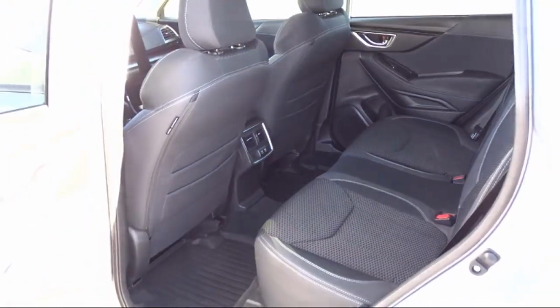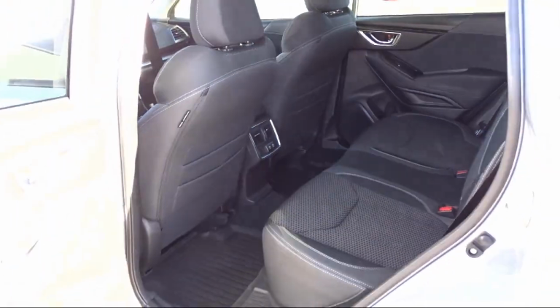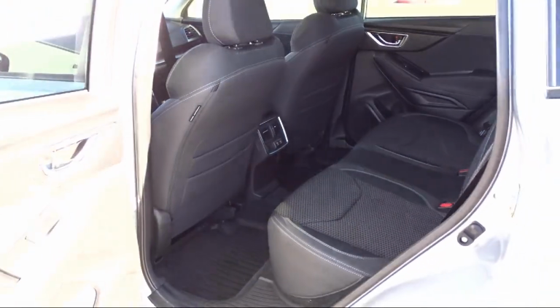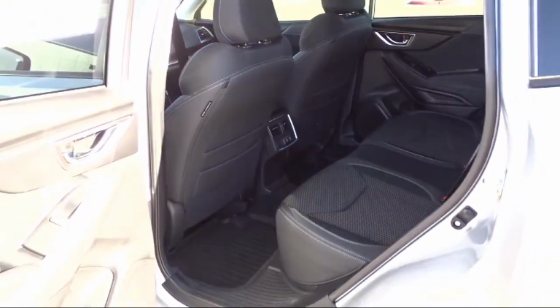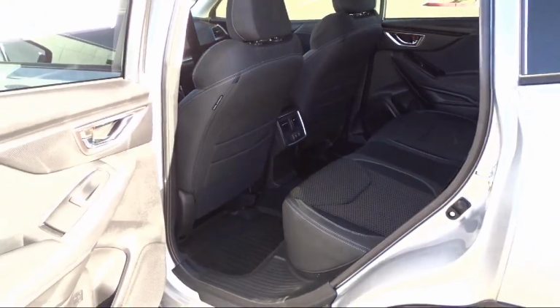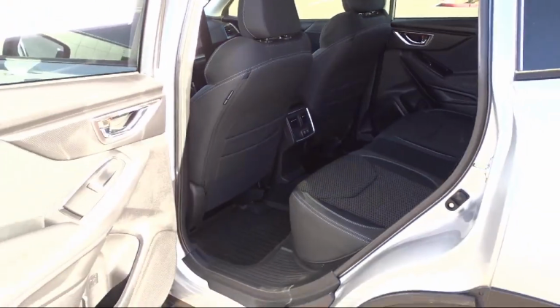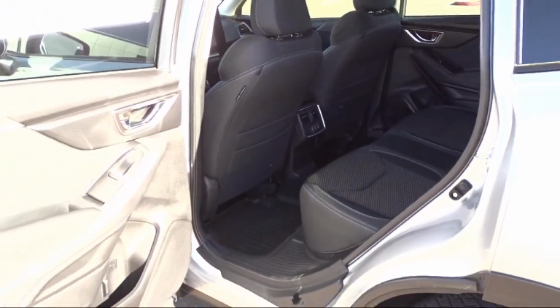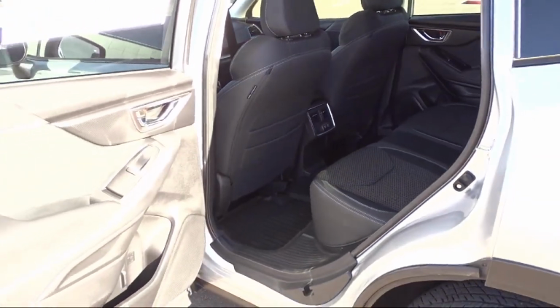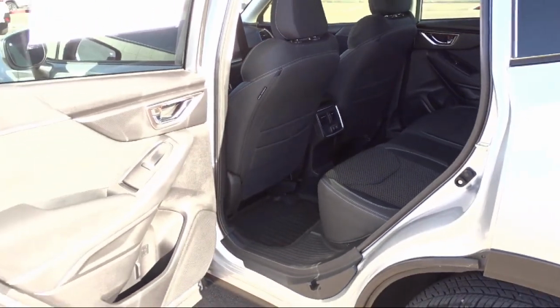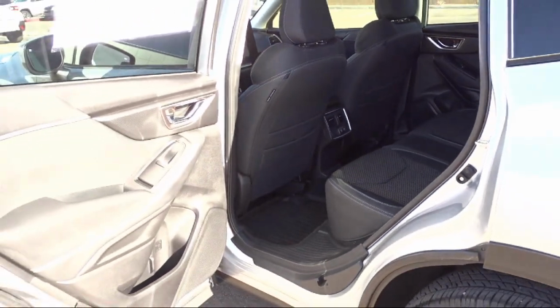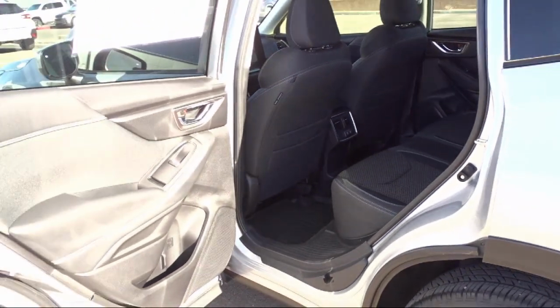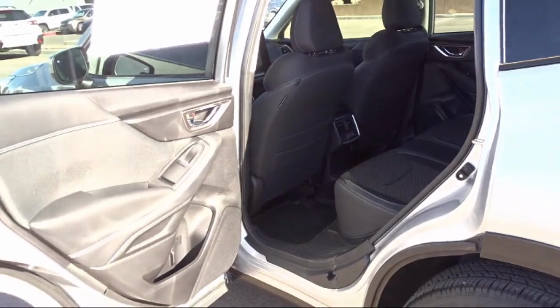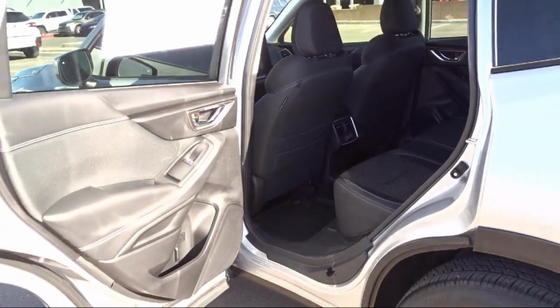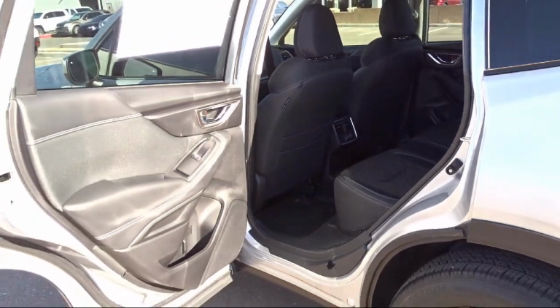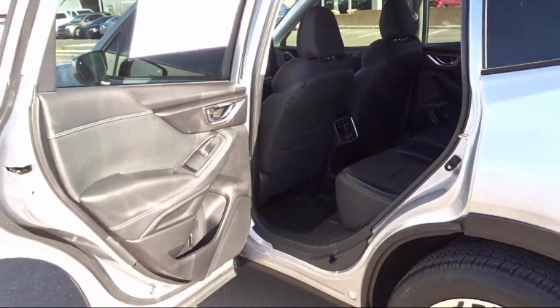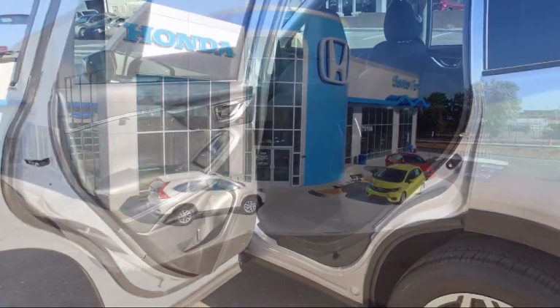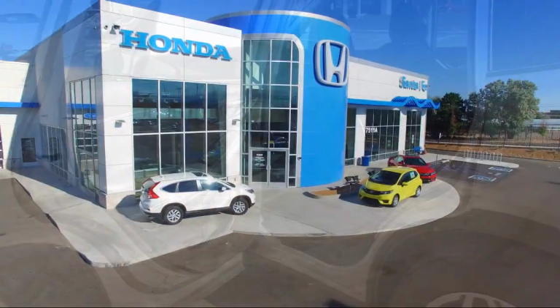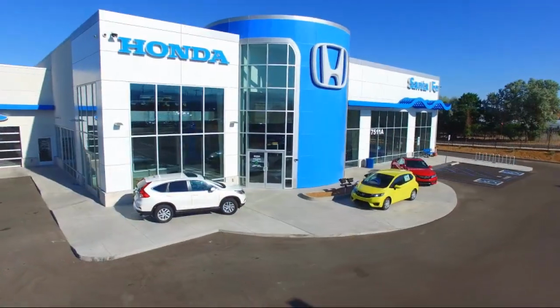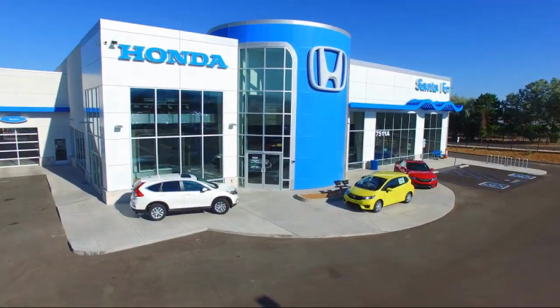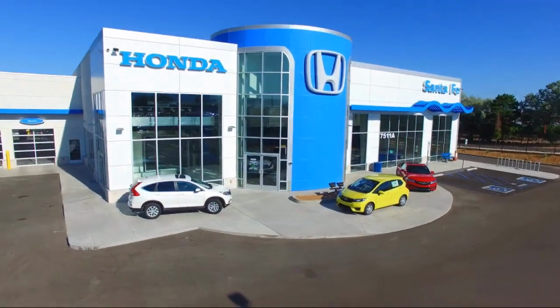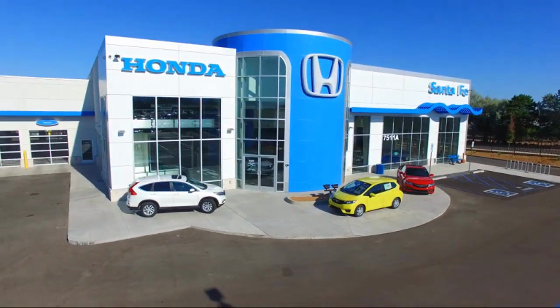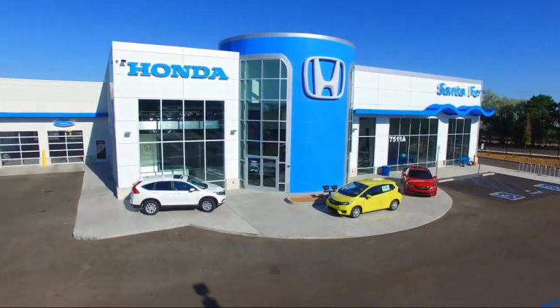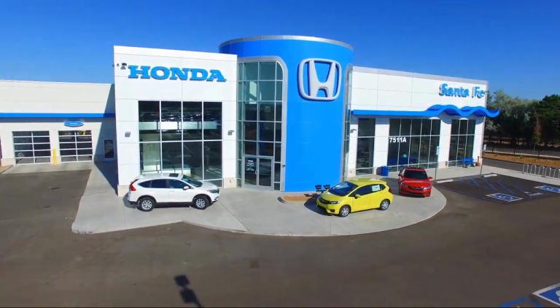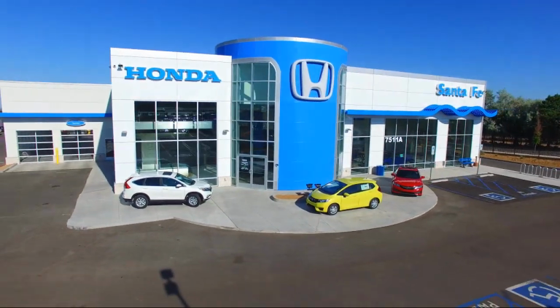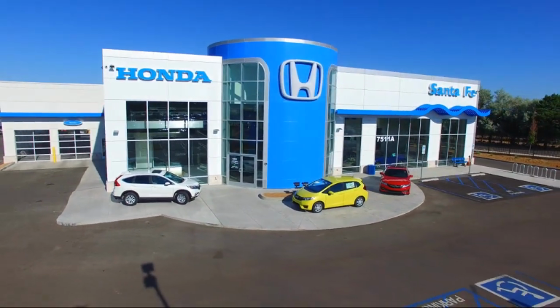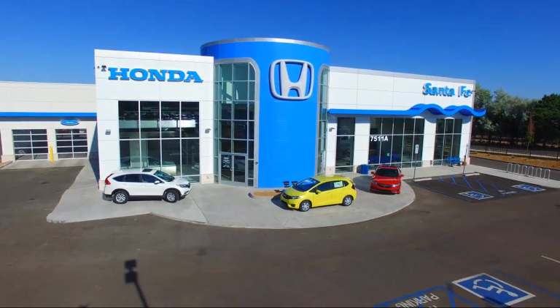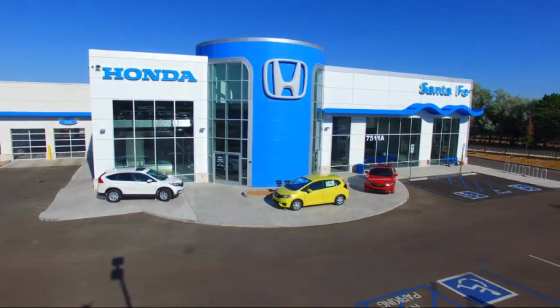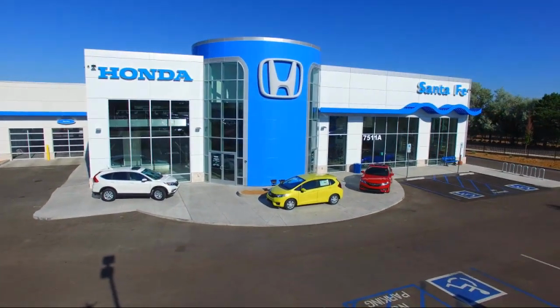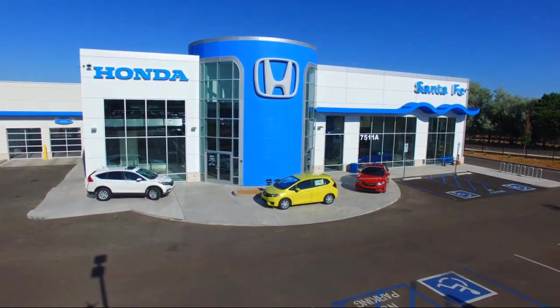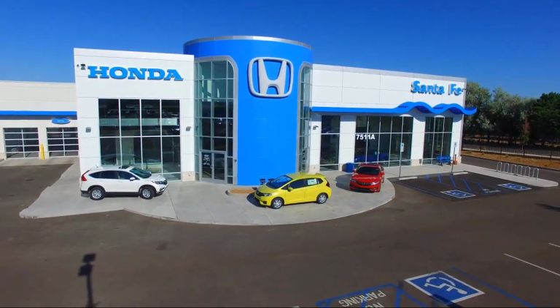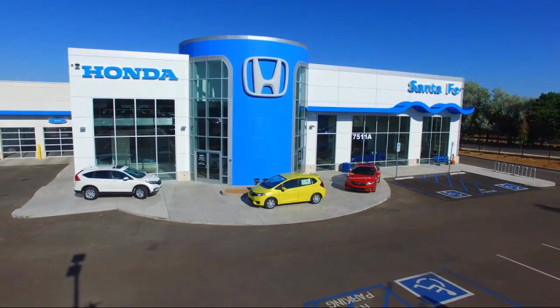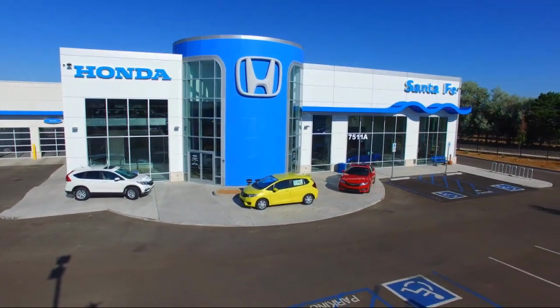So come in today and let us show you our dedication and quality service. We're located at 7511 Sirius Road in Santa Fe.